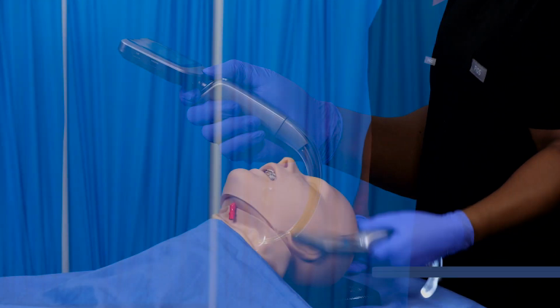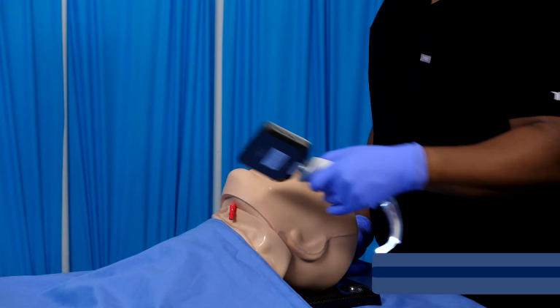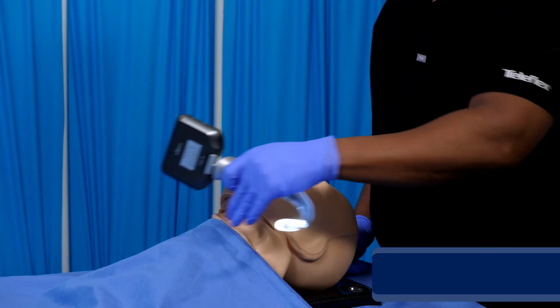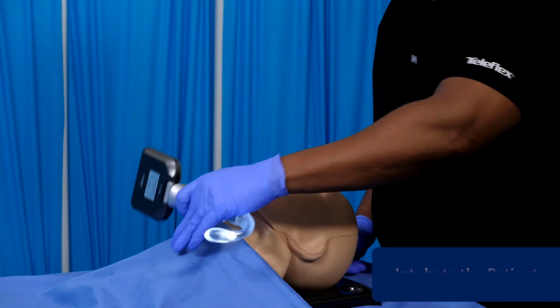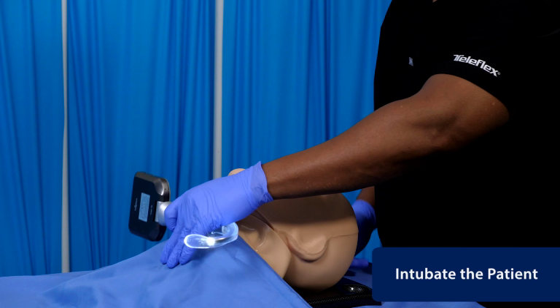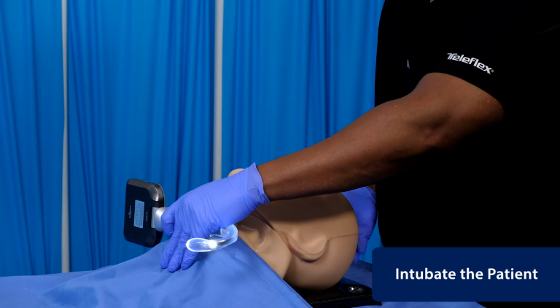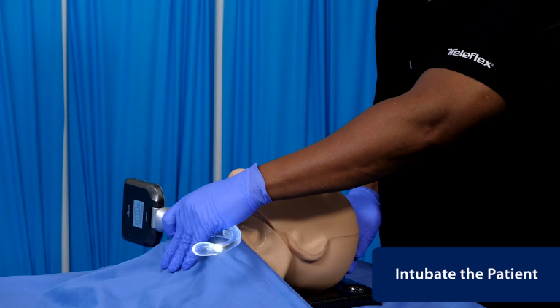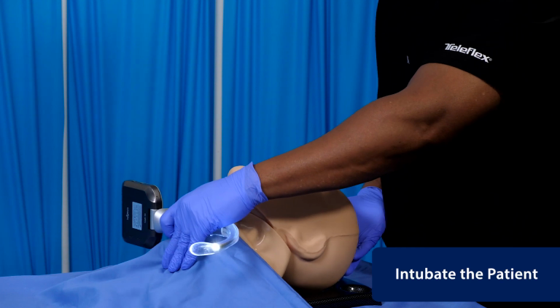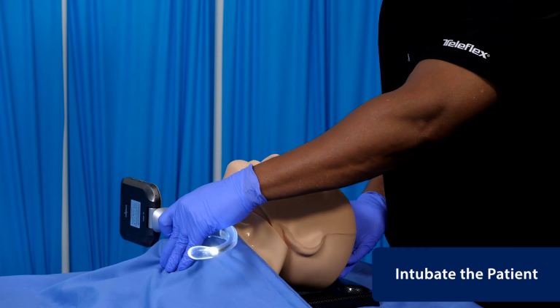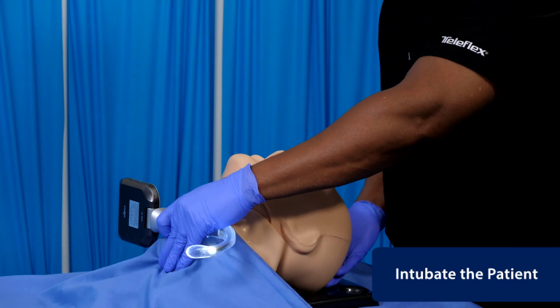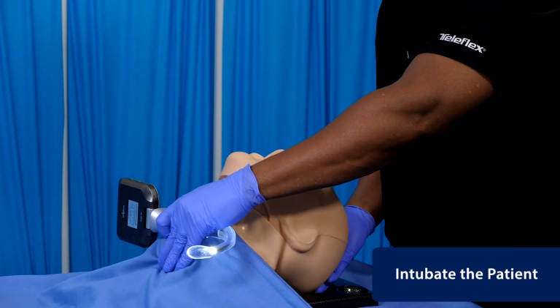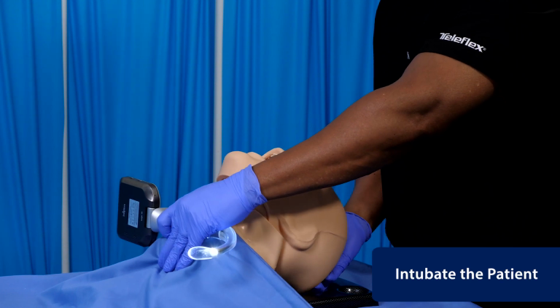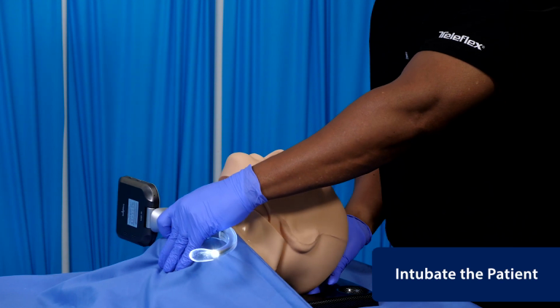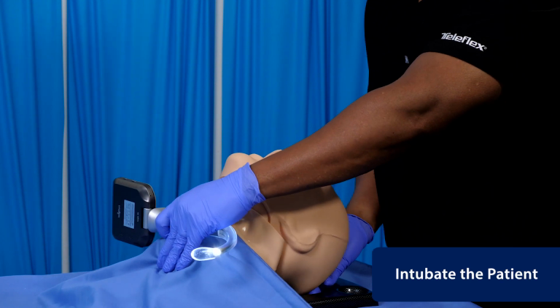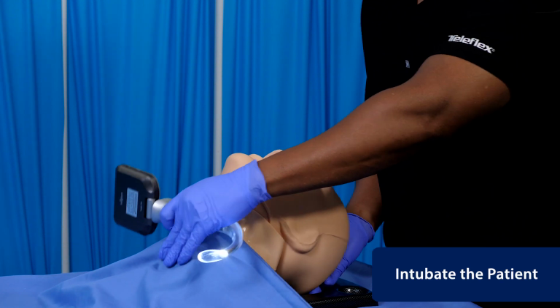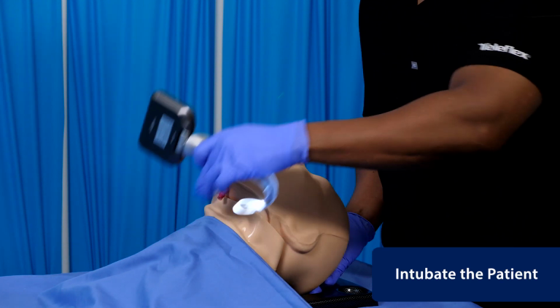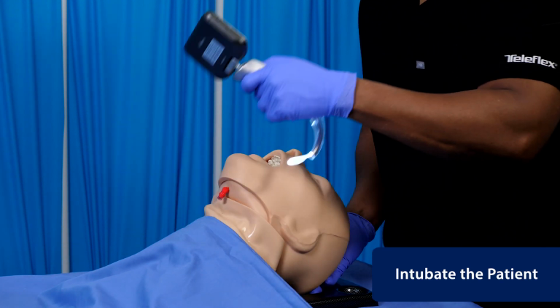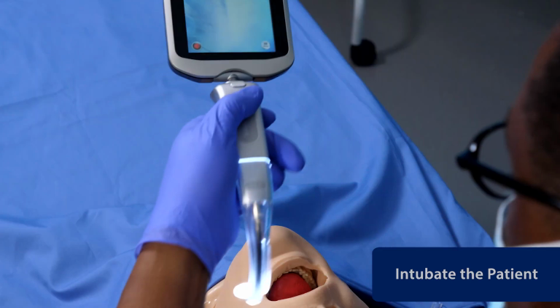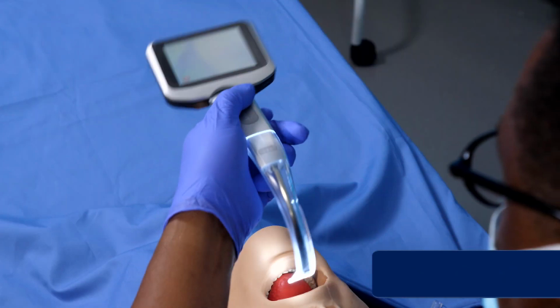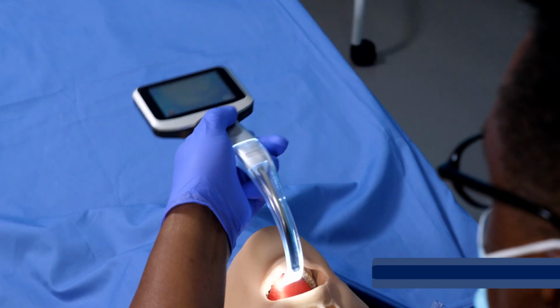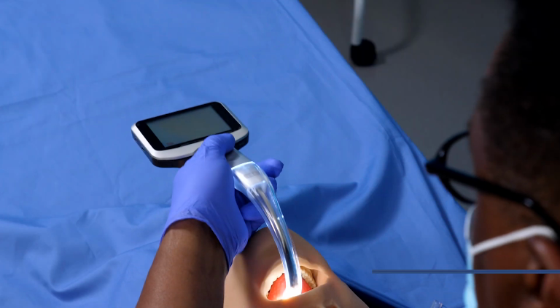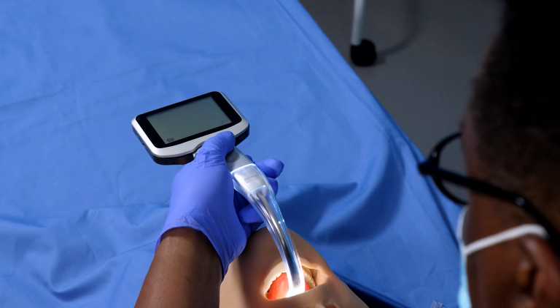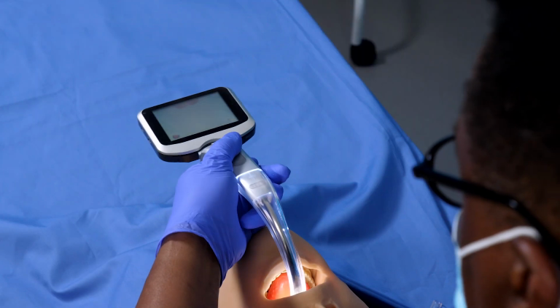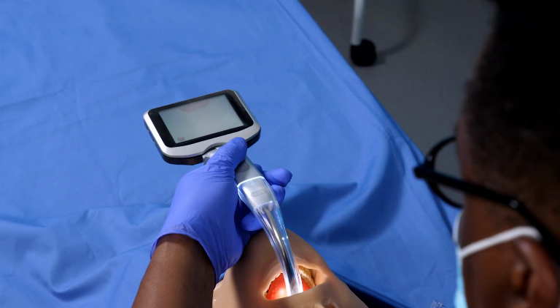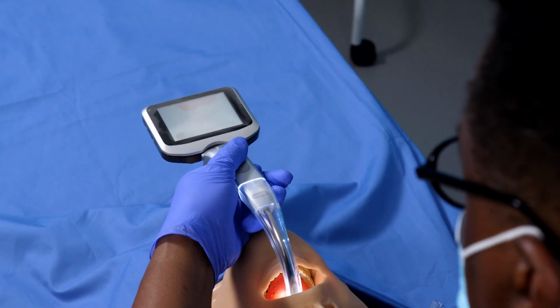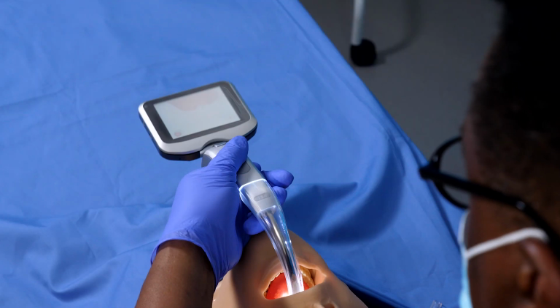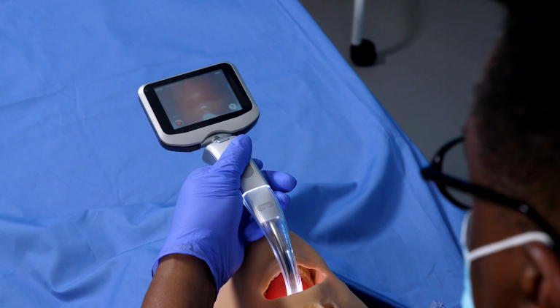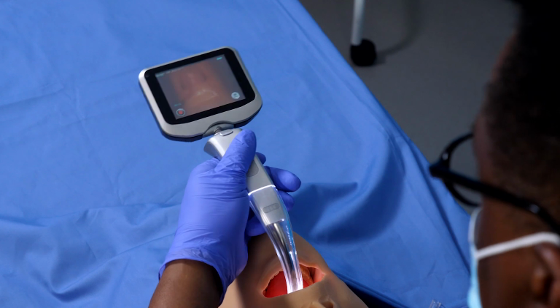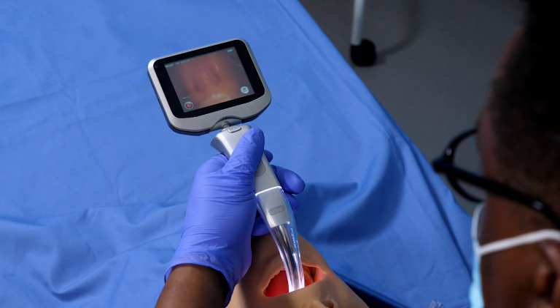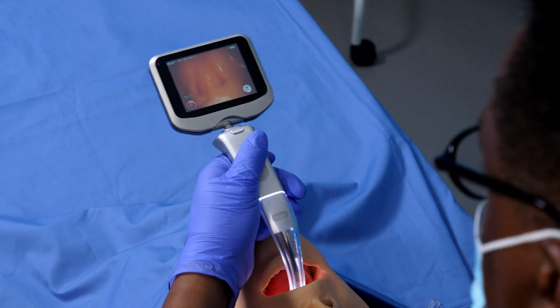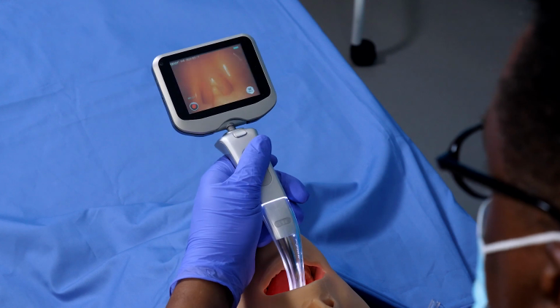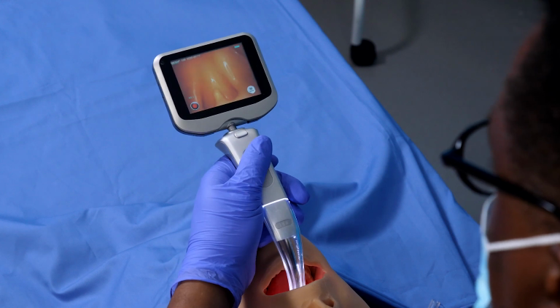To intubate, stabilize the patient's head. Look in the patient's mouth and insert the video laryngoscope from the midline passing the root of the tongue.